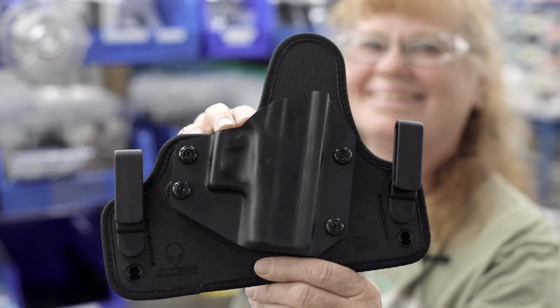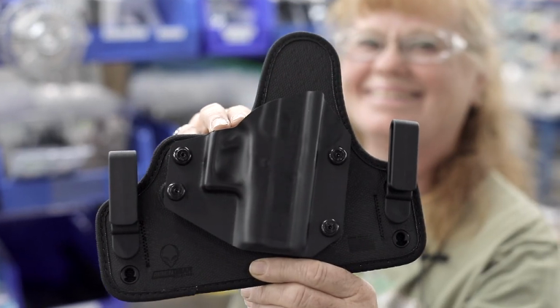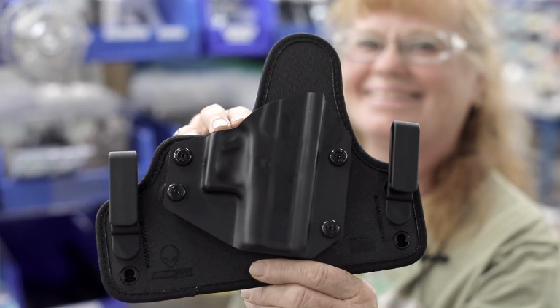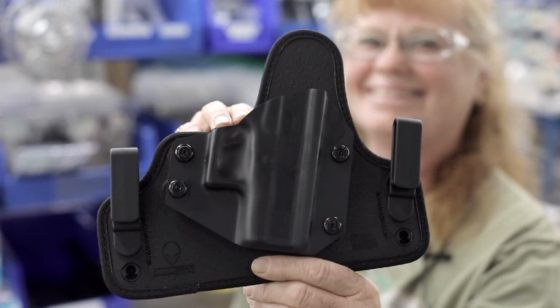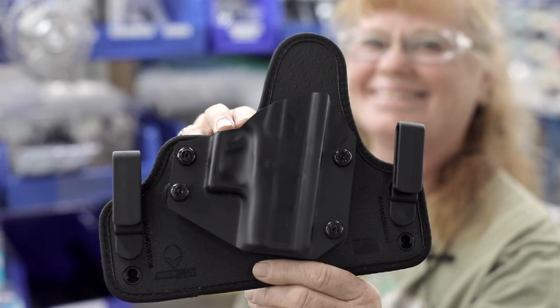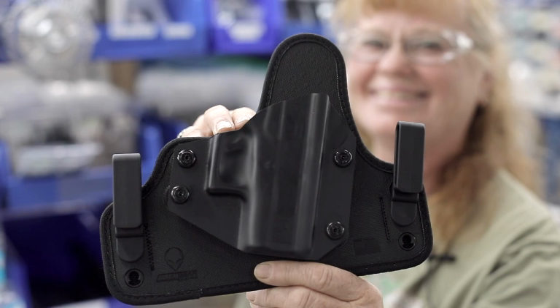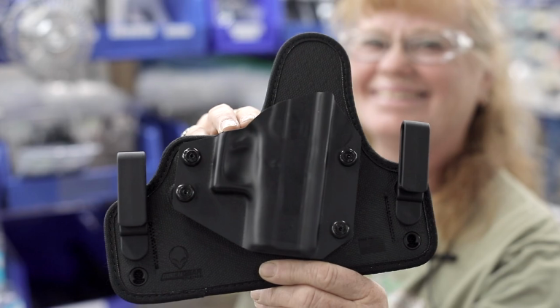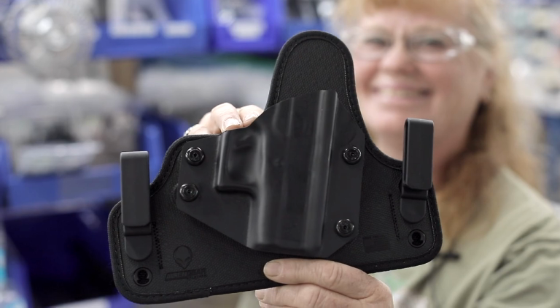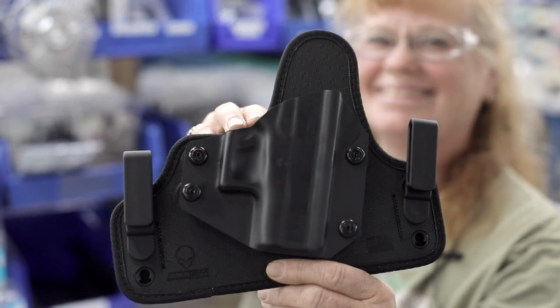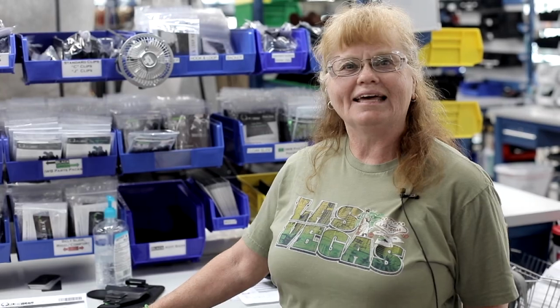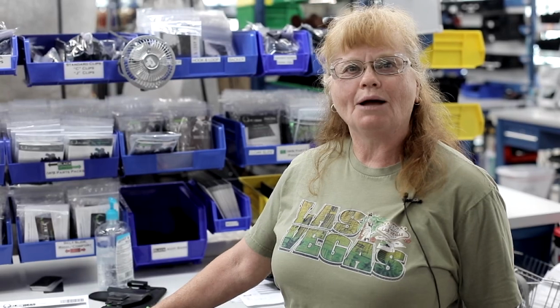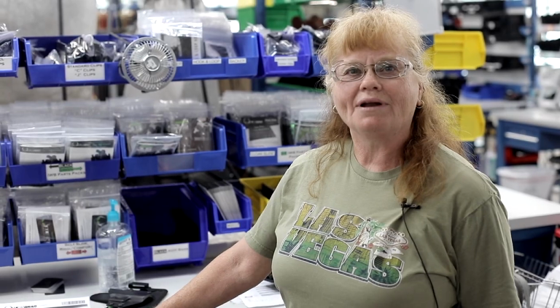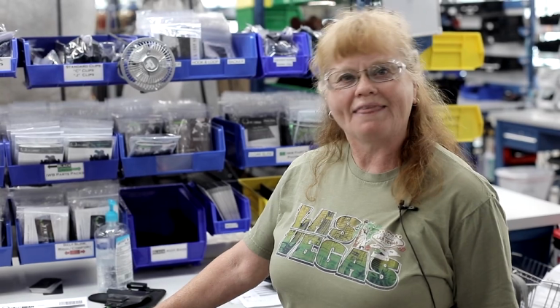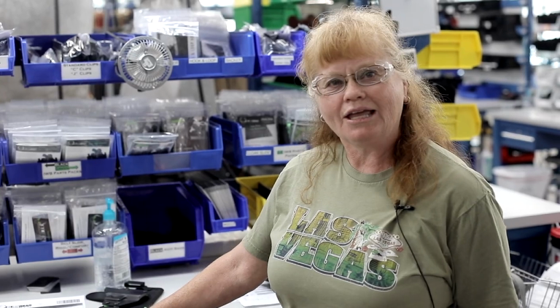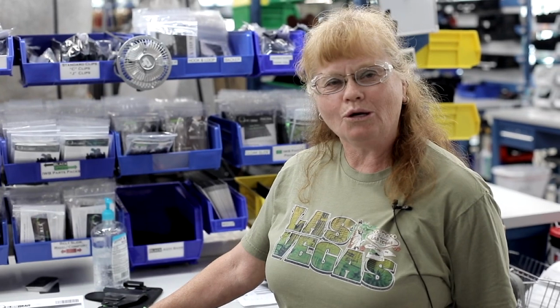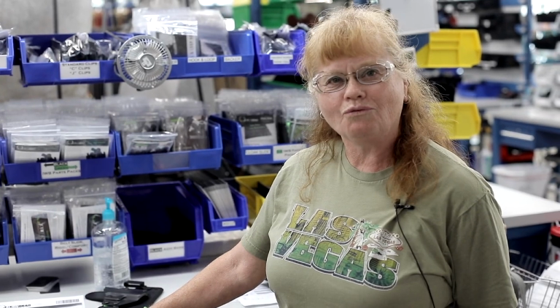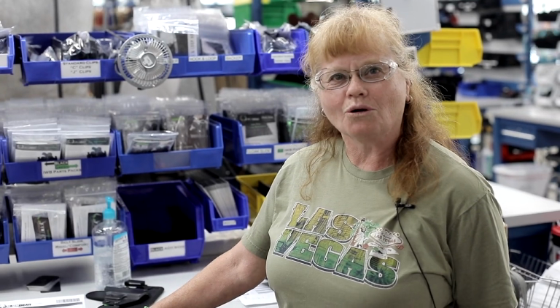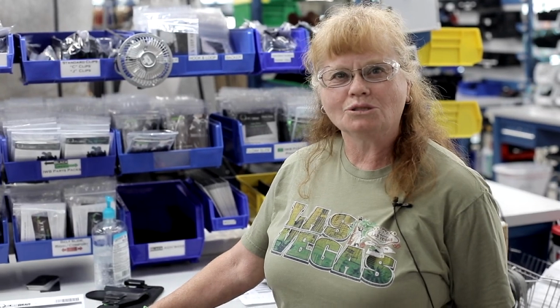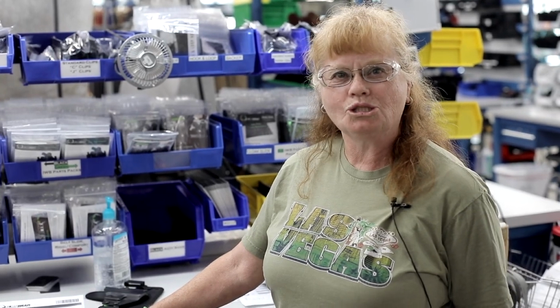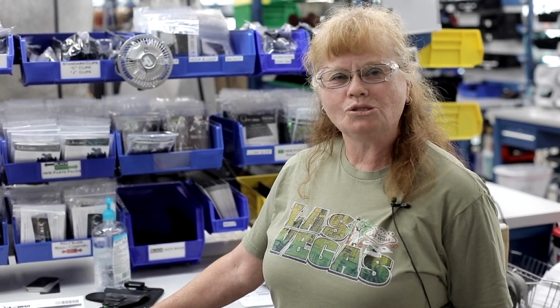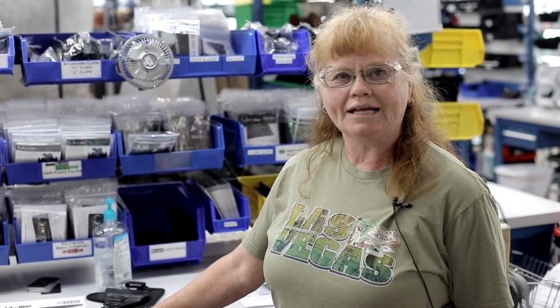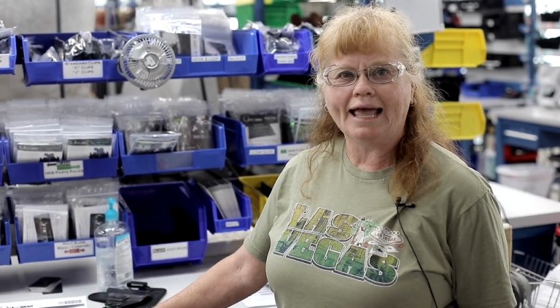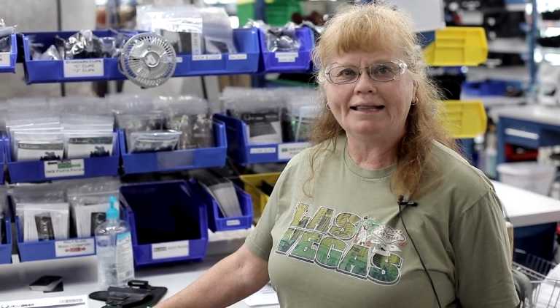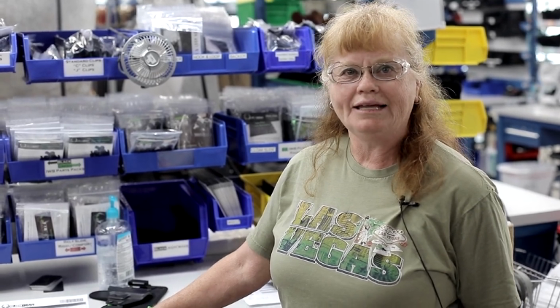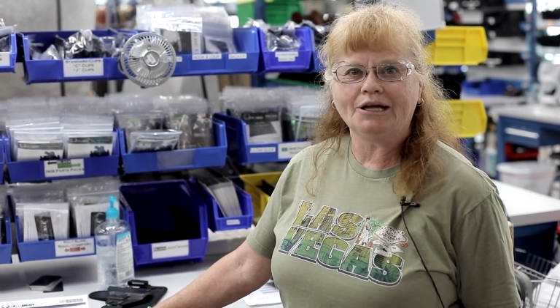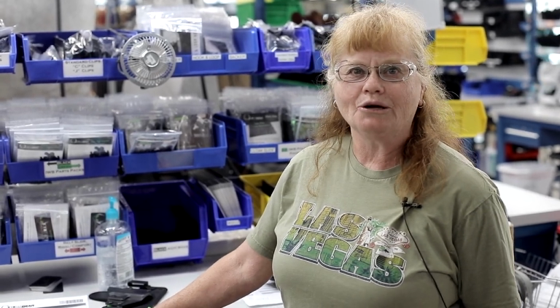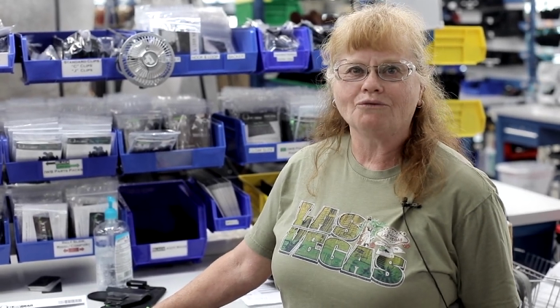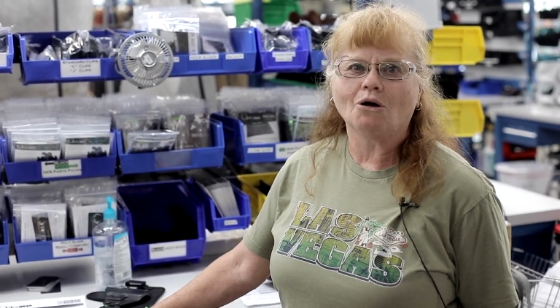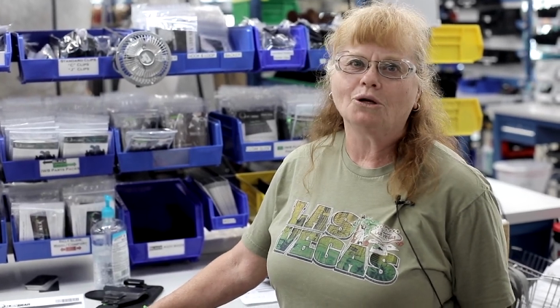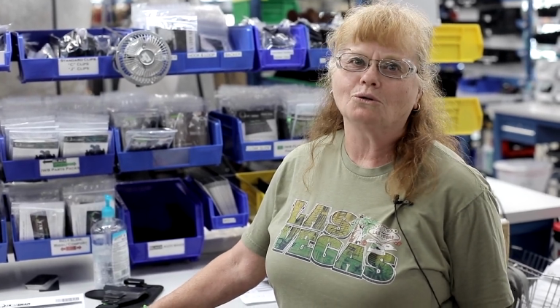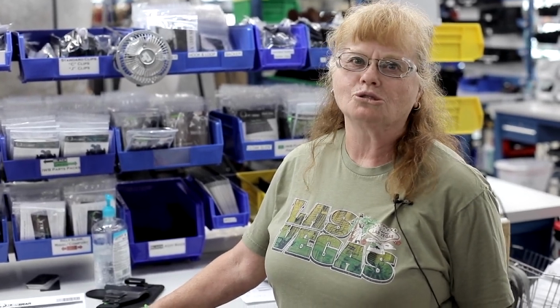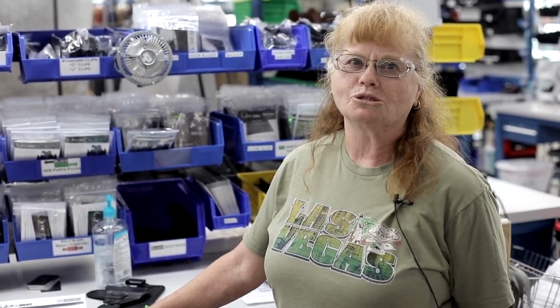Again, I am Sandy and I want to thank you for choosing Alien Gear for all your holsters.